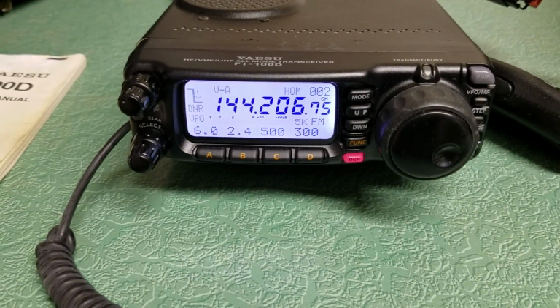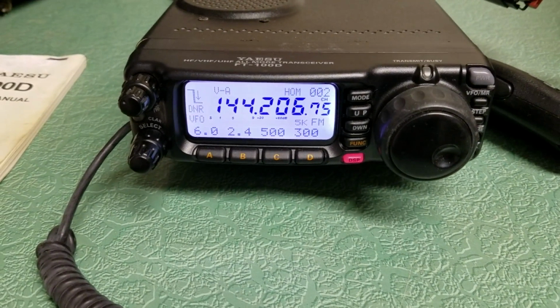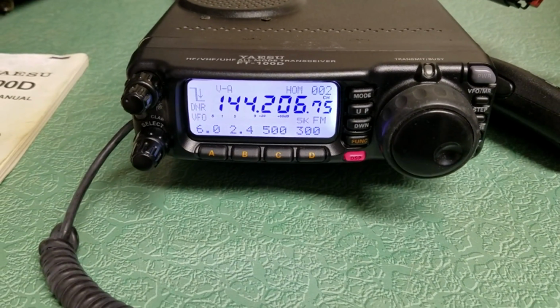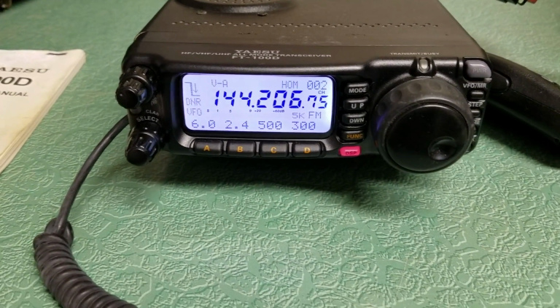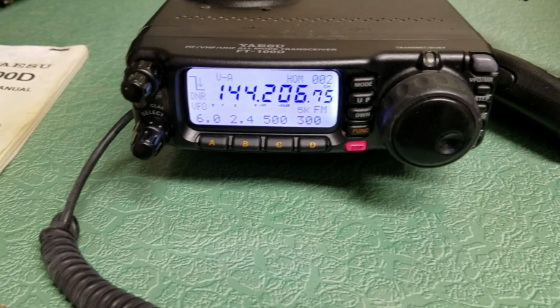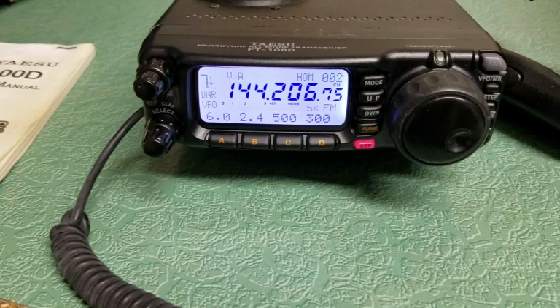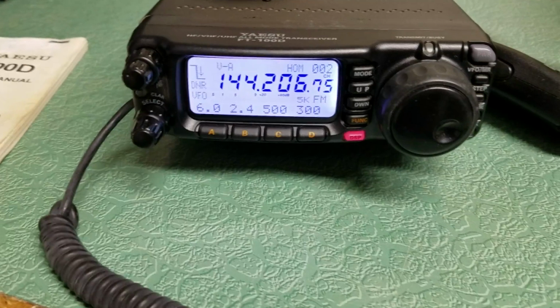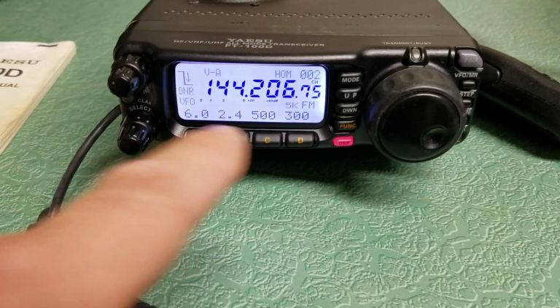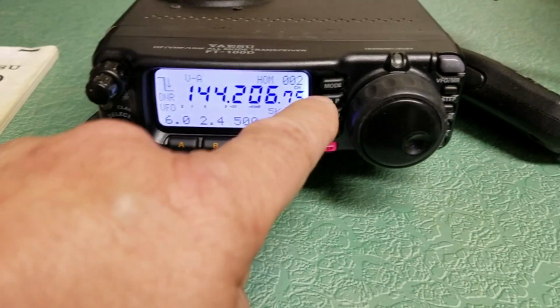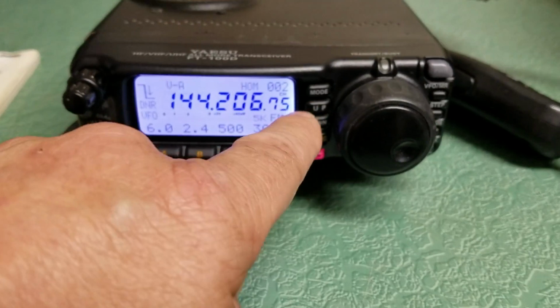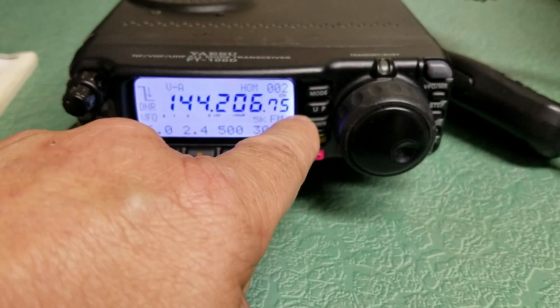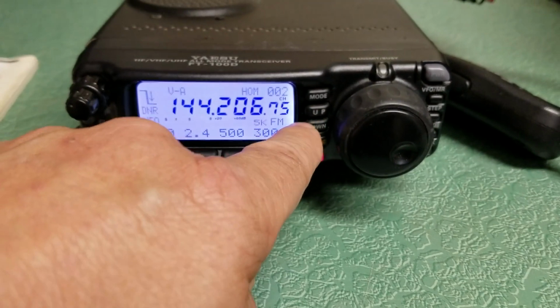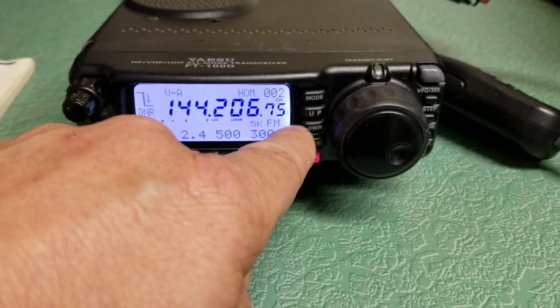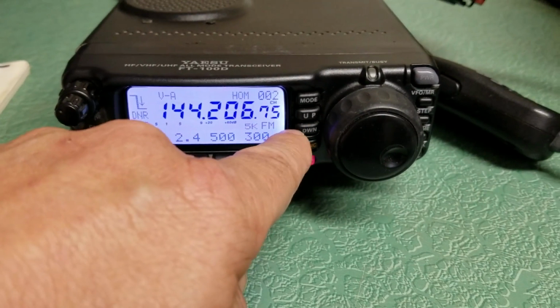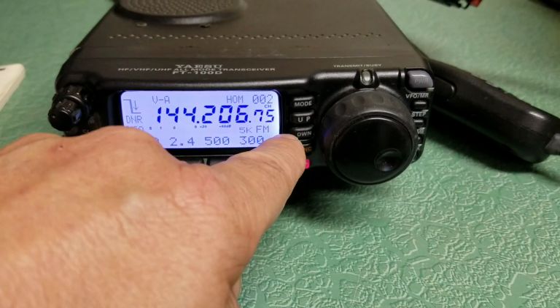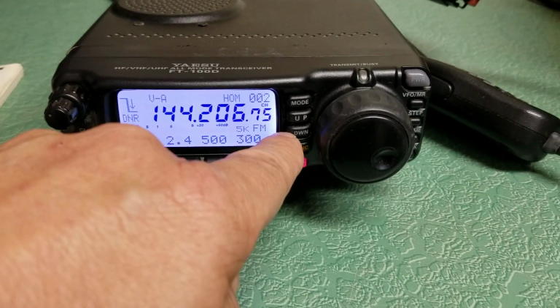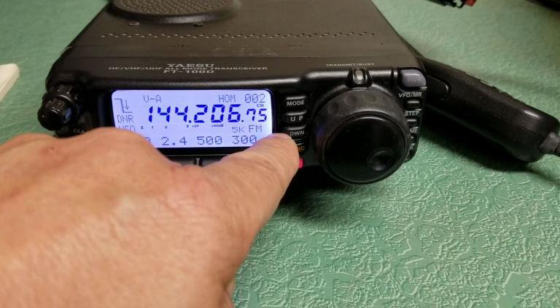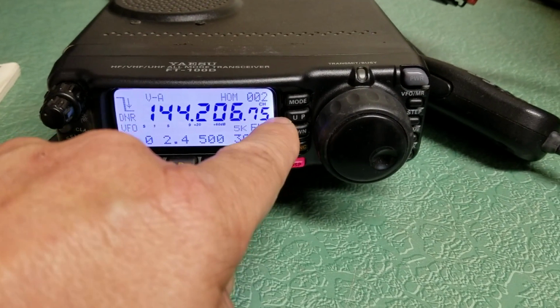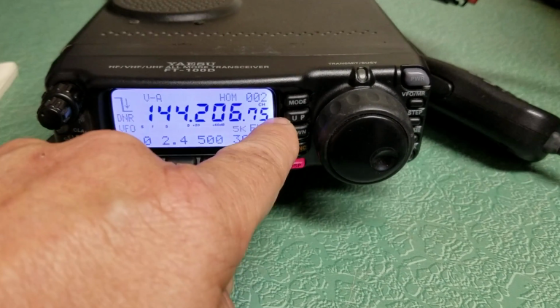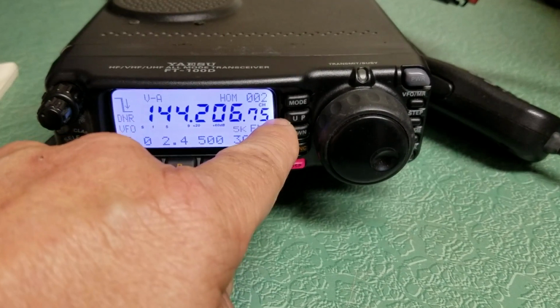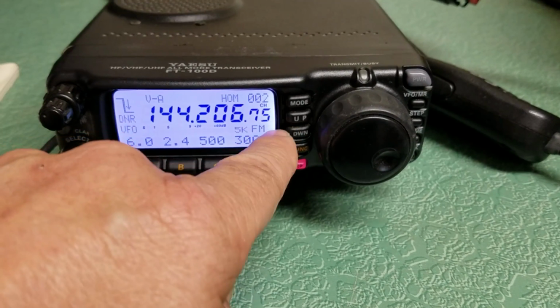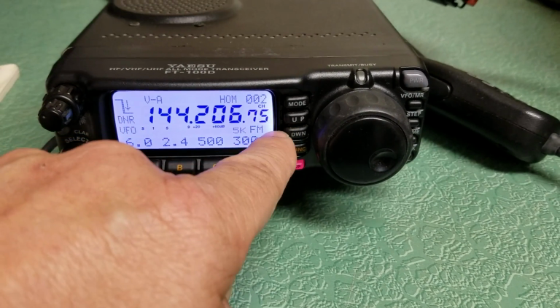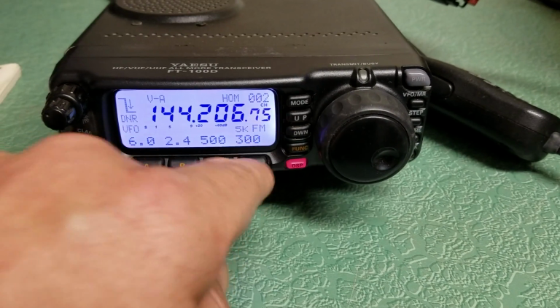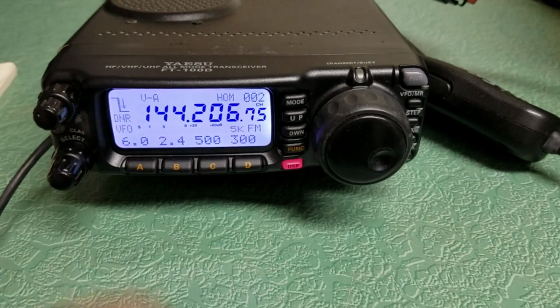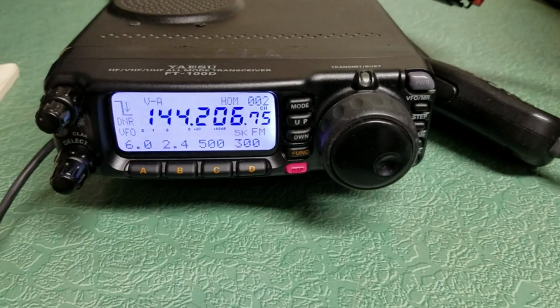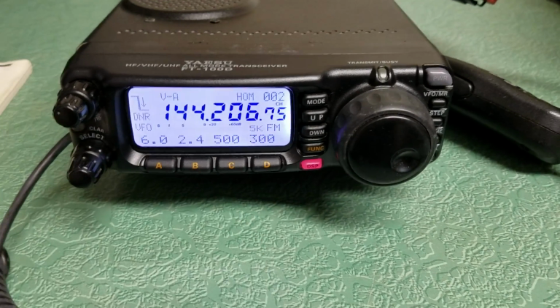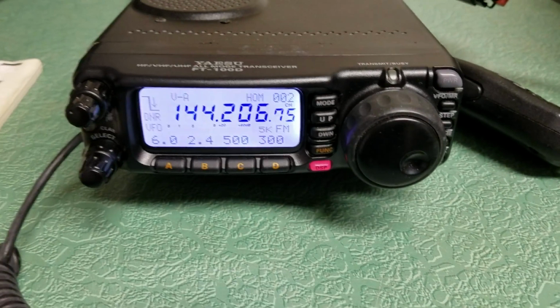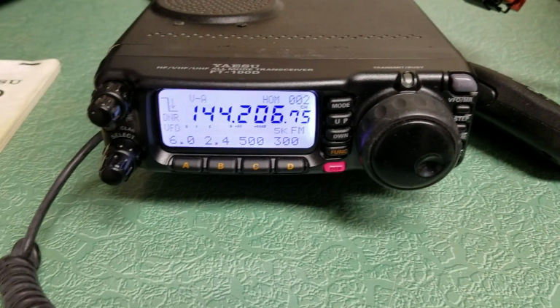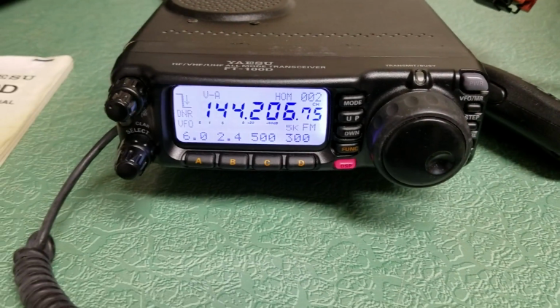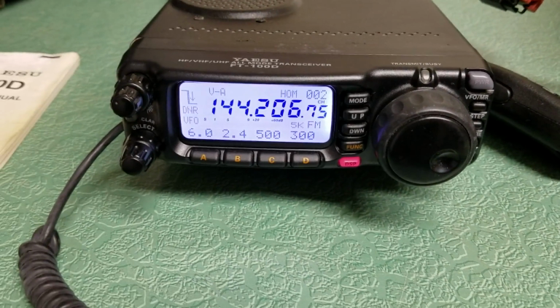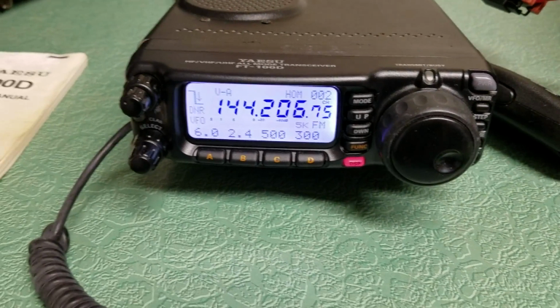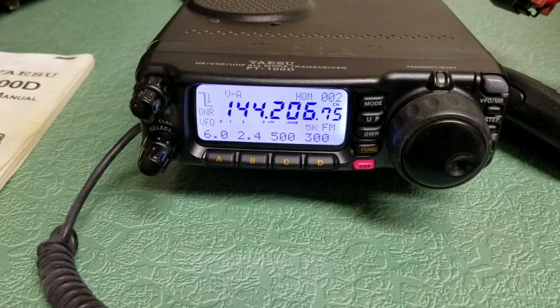There's the two meter band. You can change the bands up and down right here — it's up and down, very simple, to go up and down the bands.